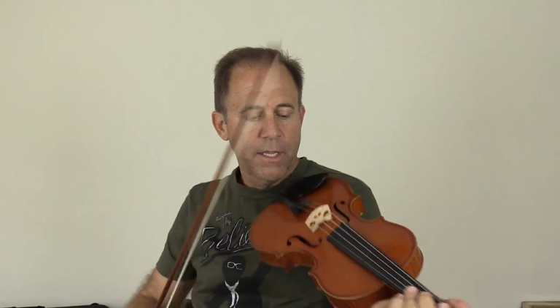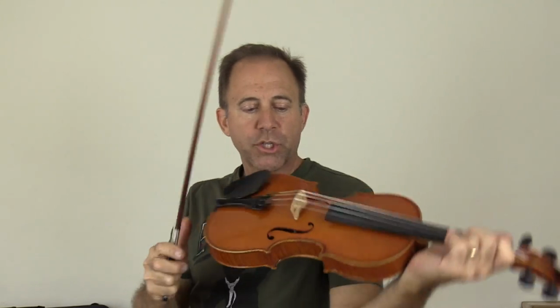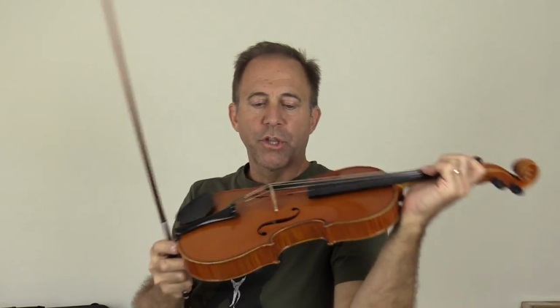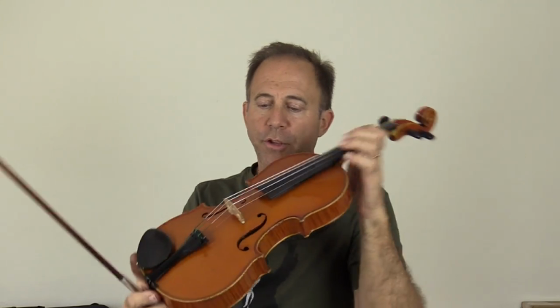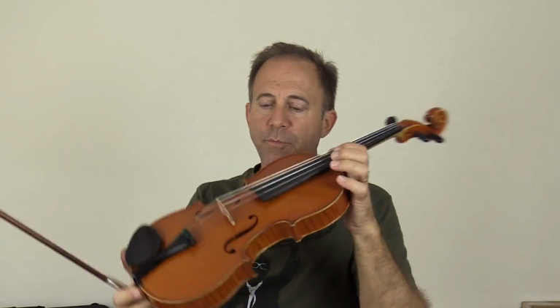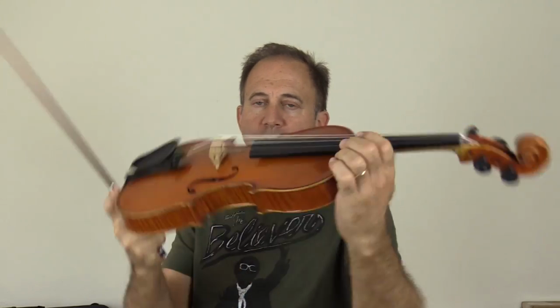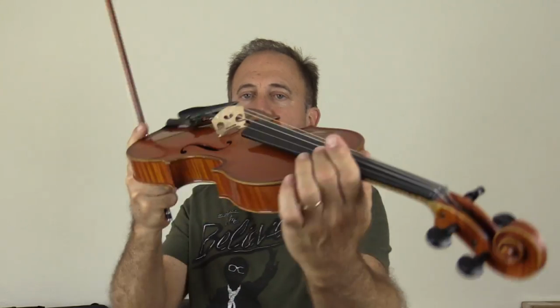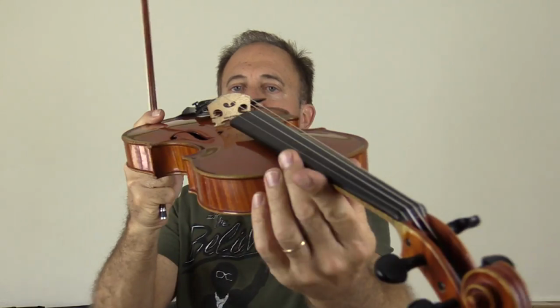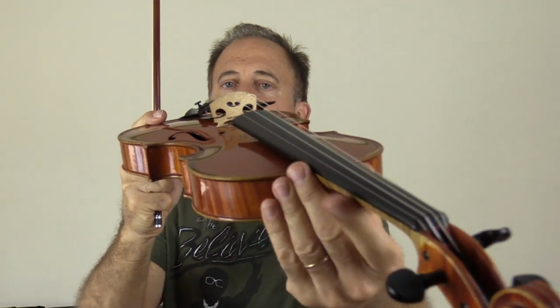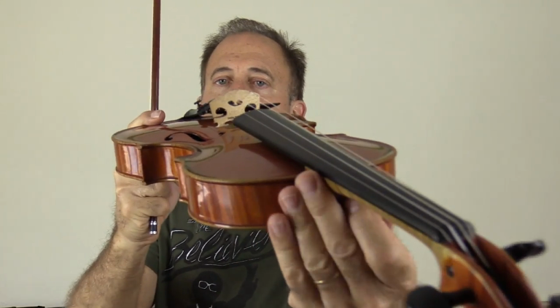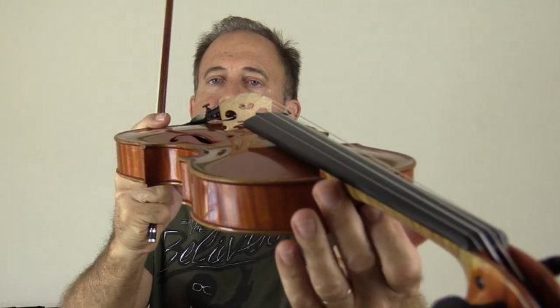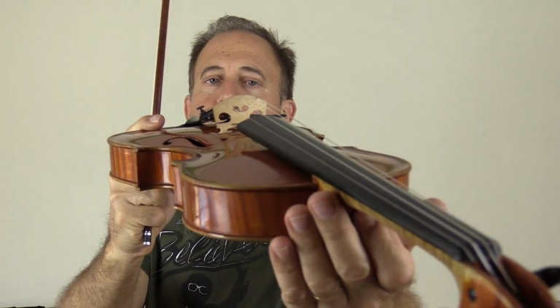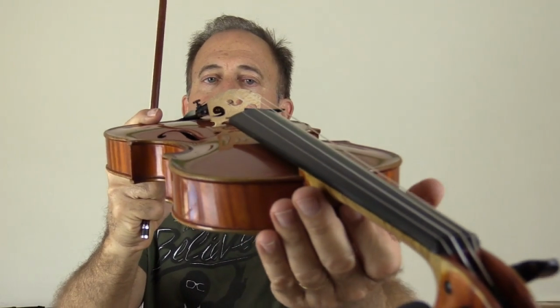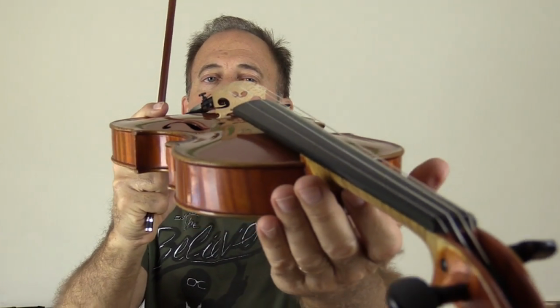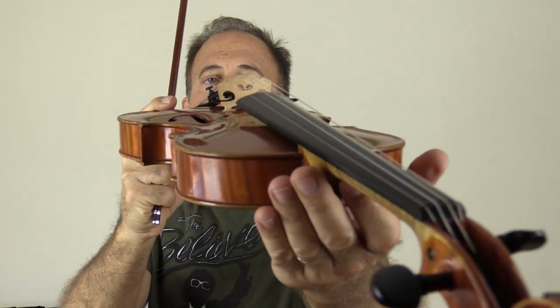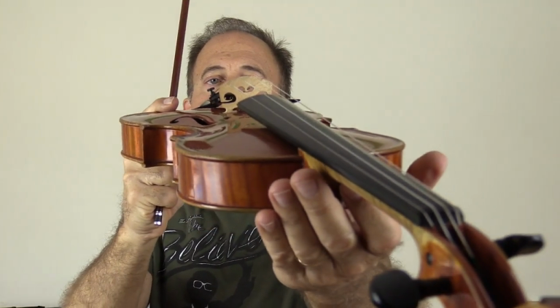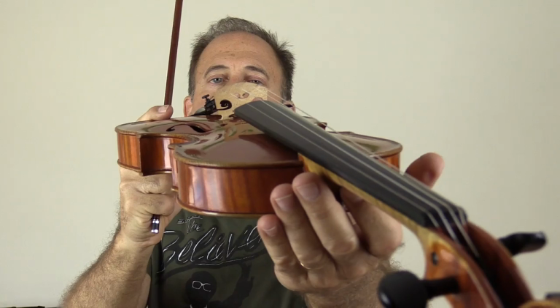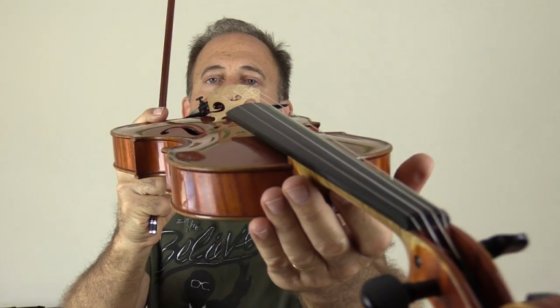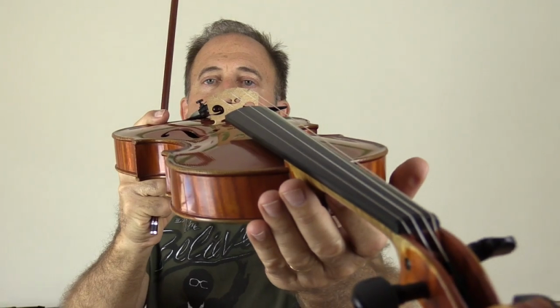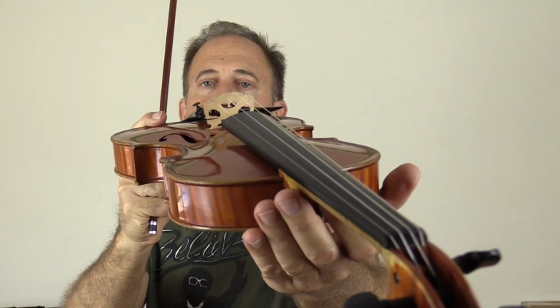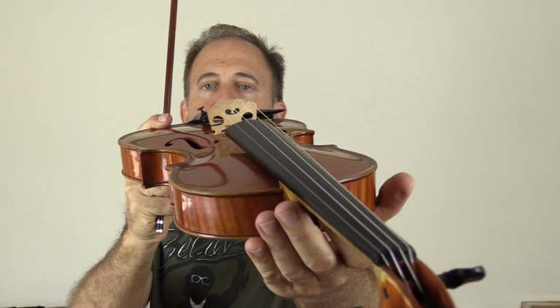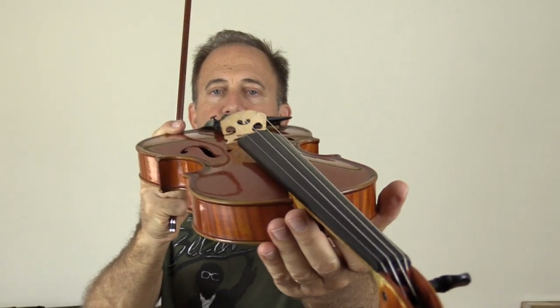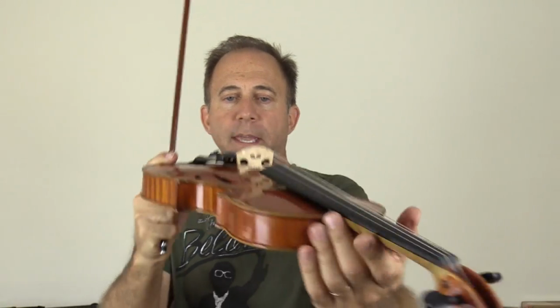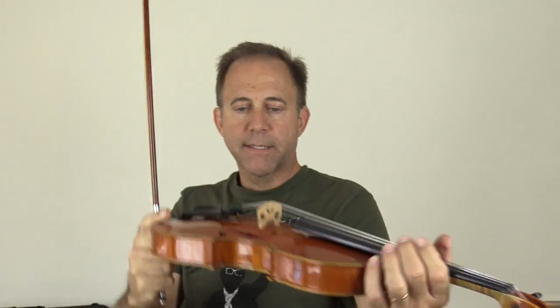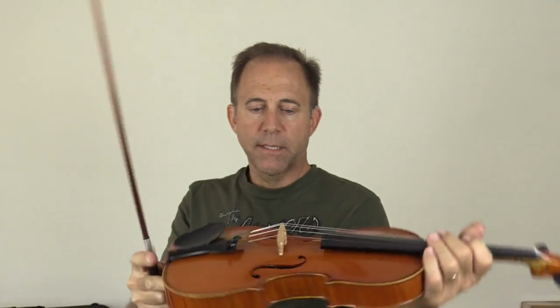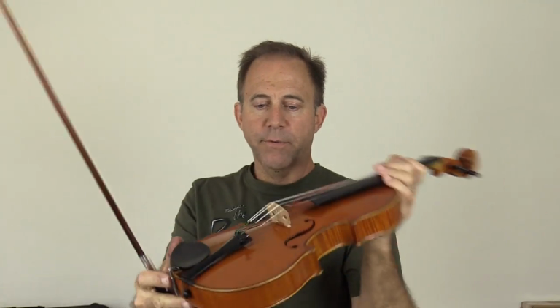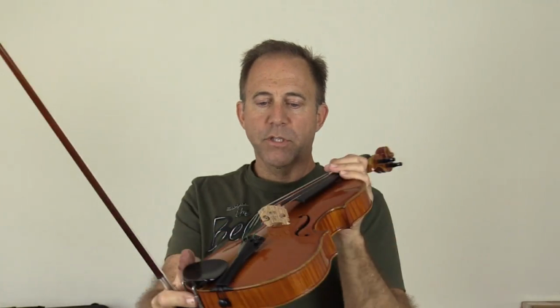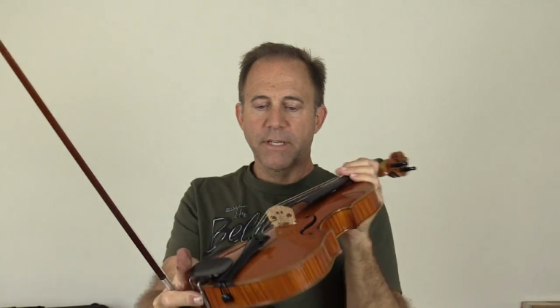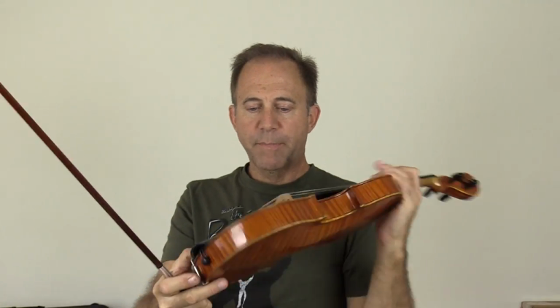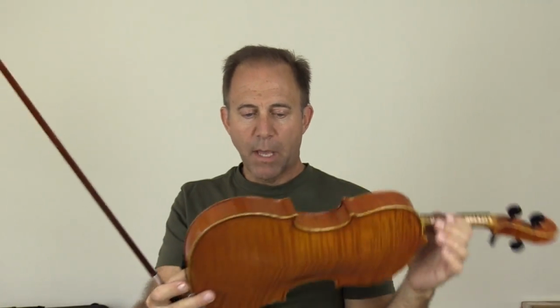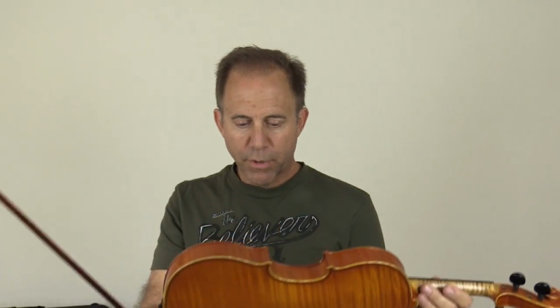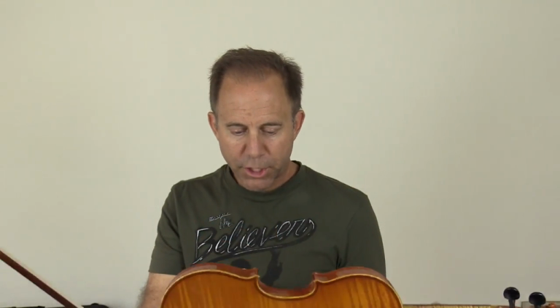The new bridge is on there too, carved by our master luthier. It's a three-star Dispiao bridge.